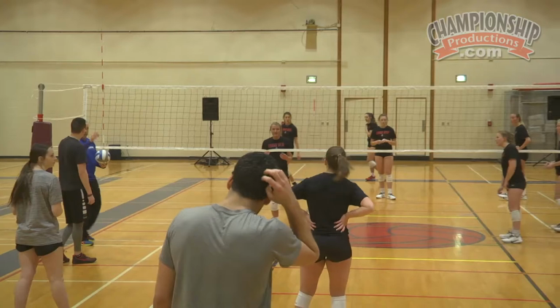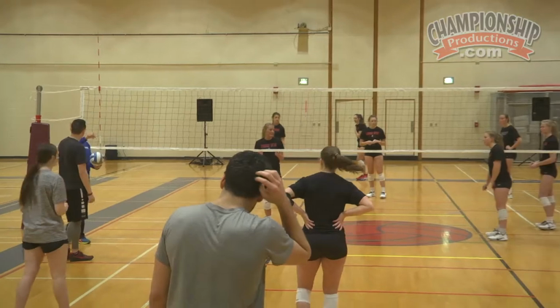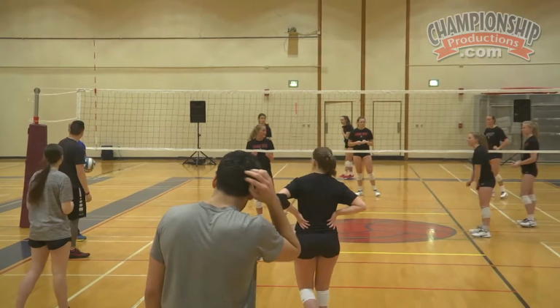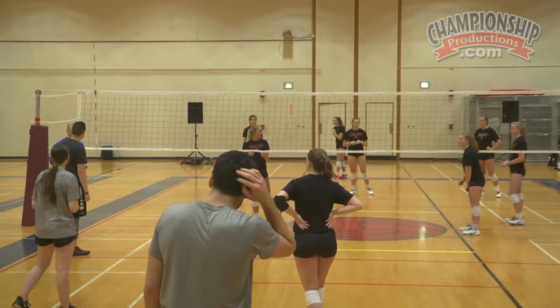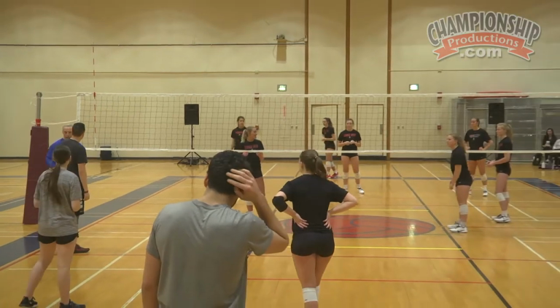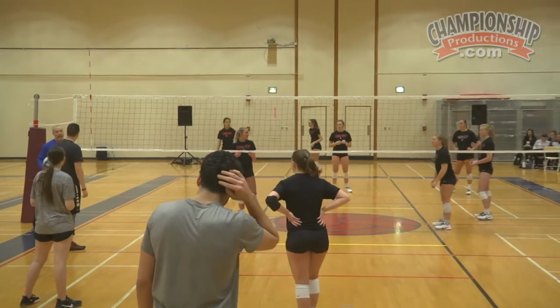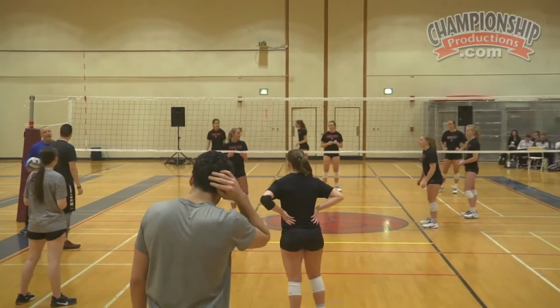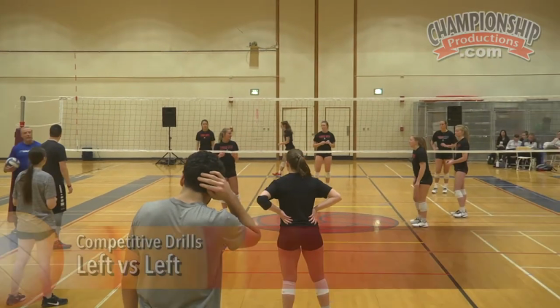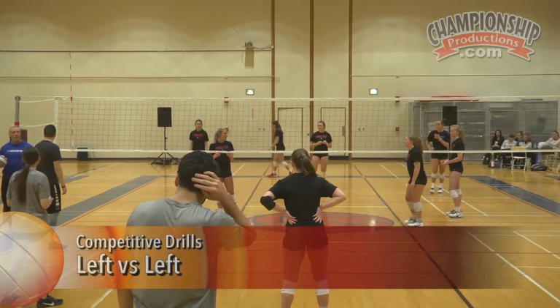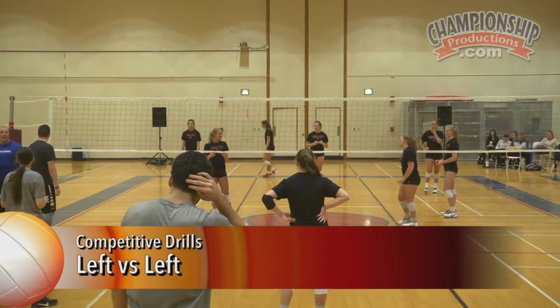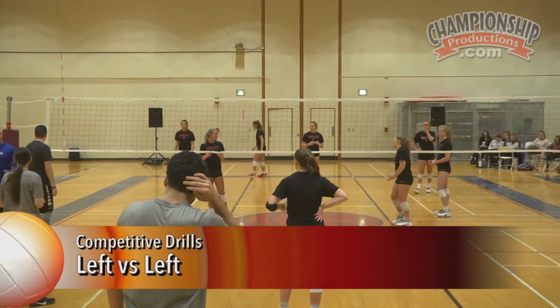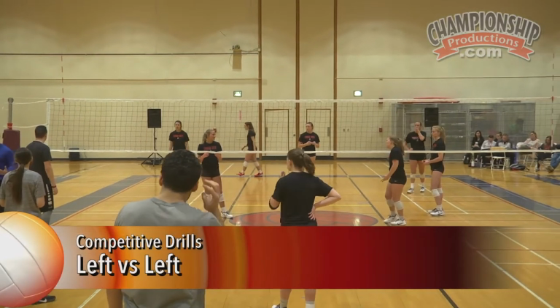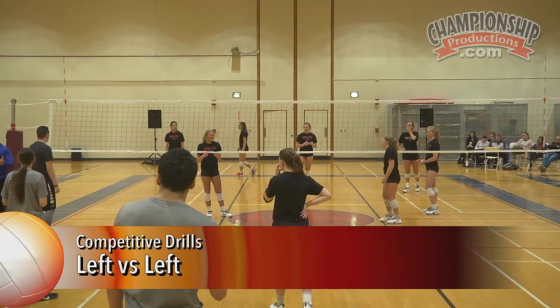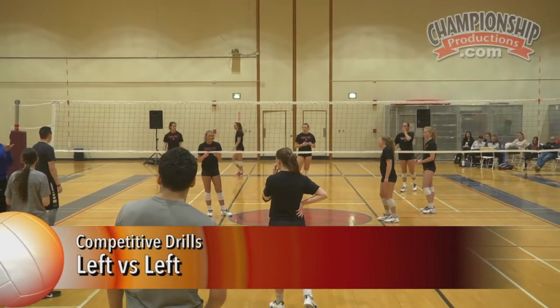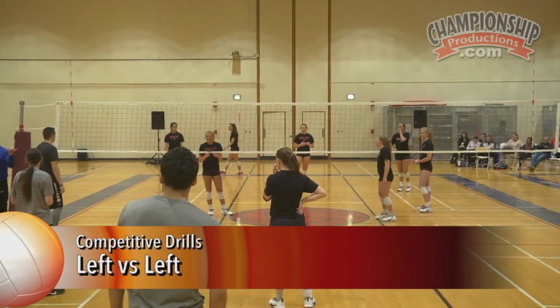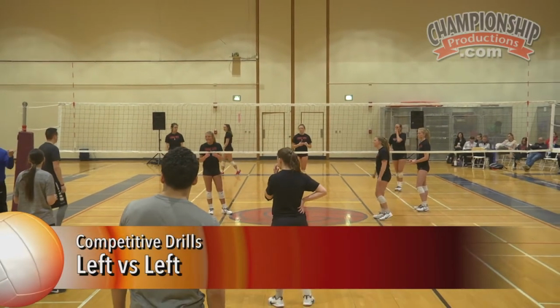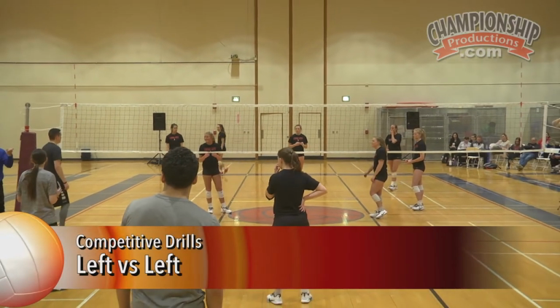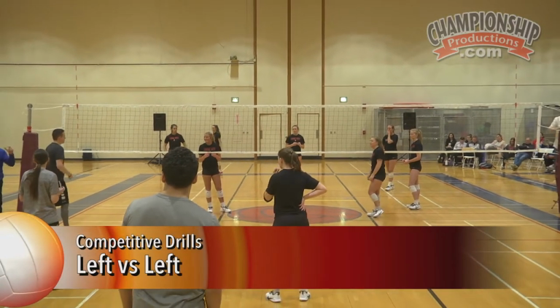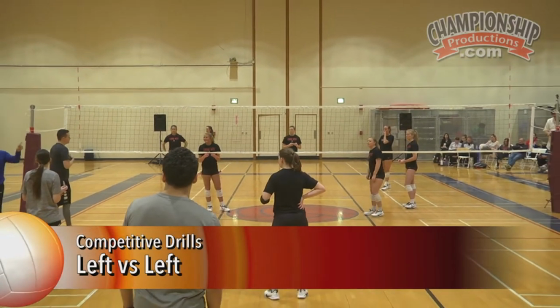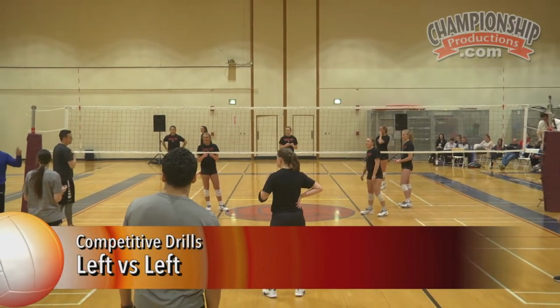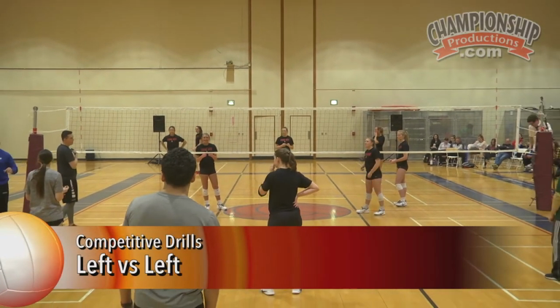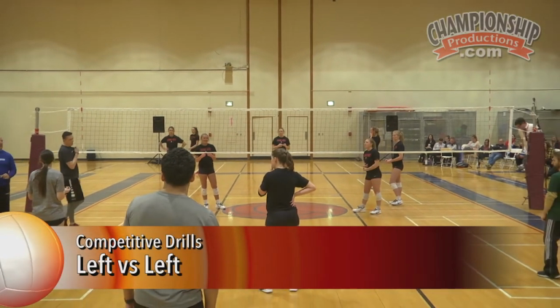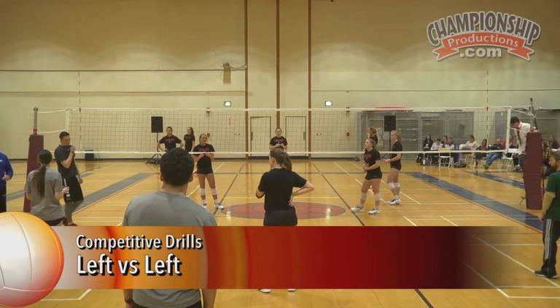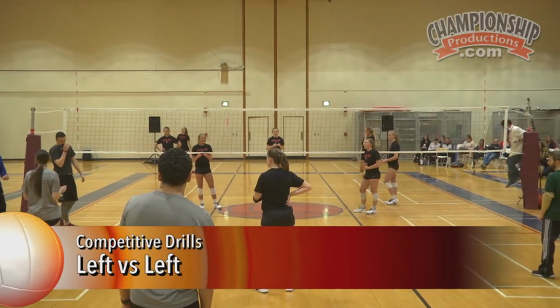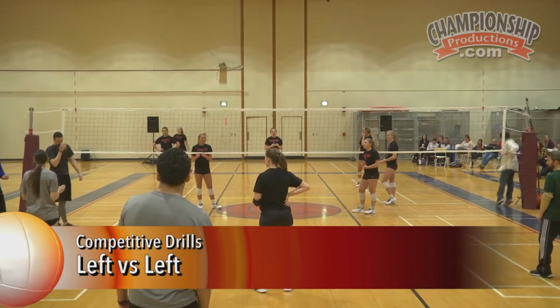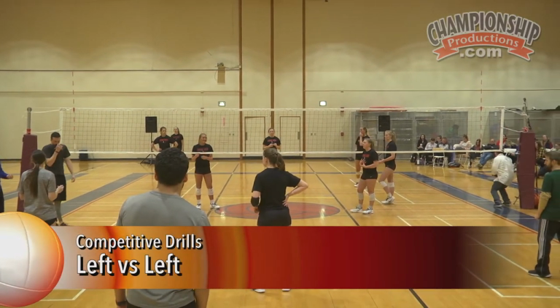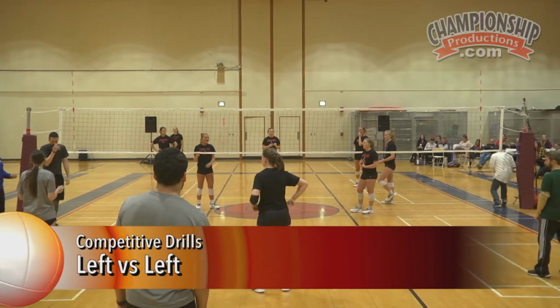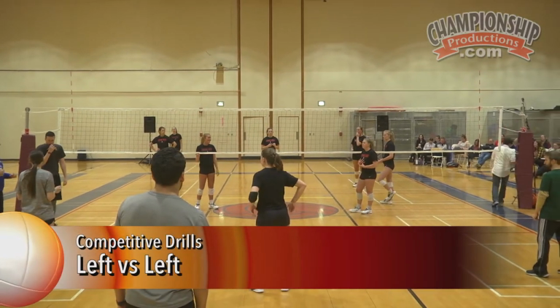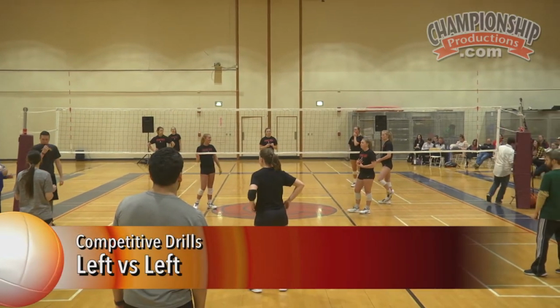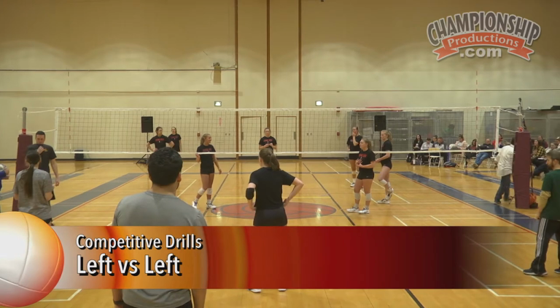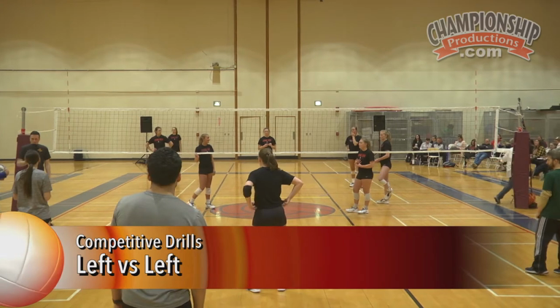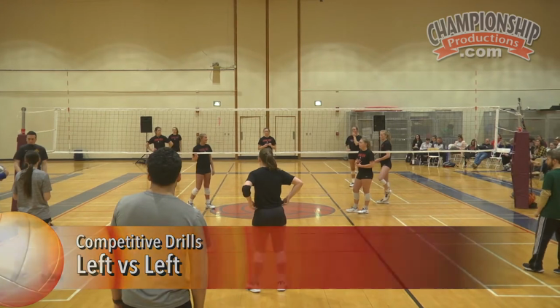There you go, and let's go to the cousin of that. So that was a cooperative drill. This is a competitive drill. You're looking to beat the tar out of them.